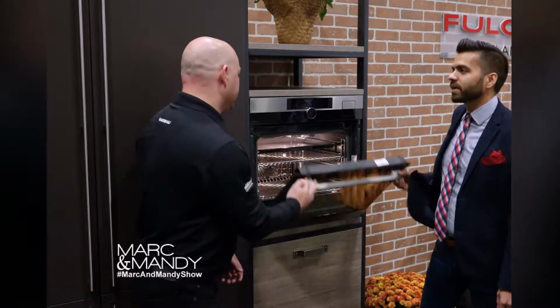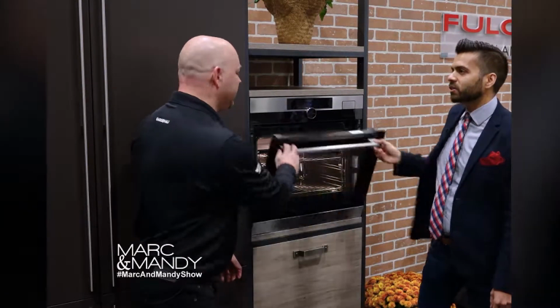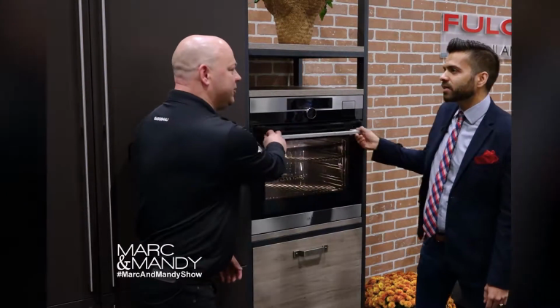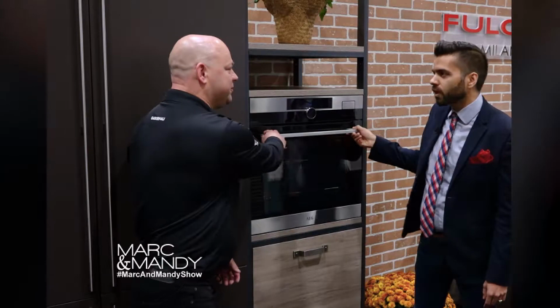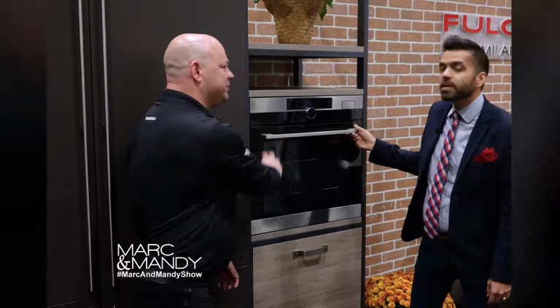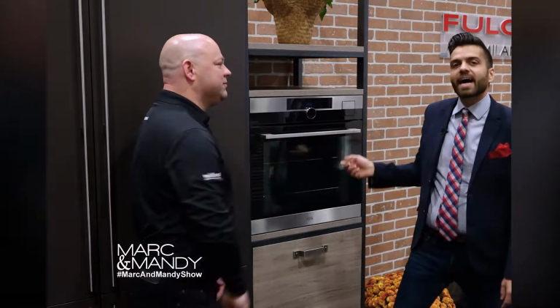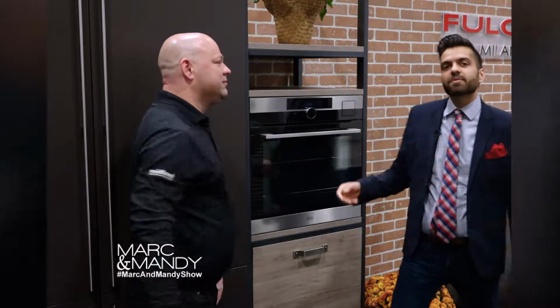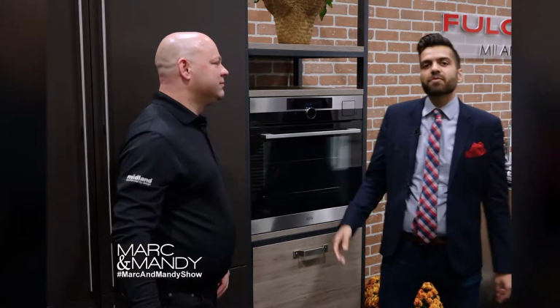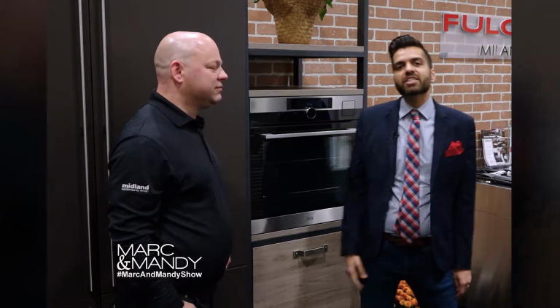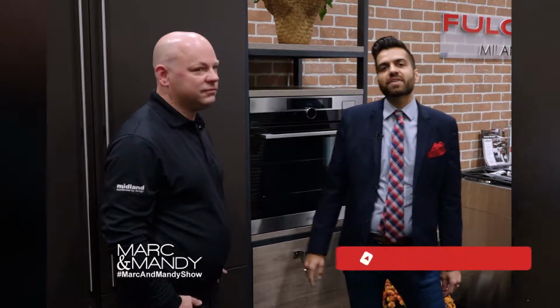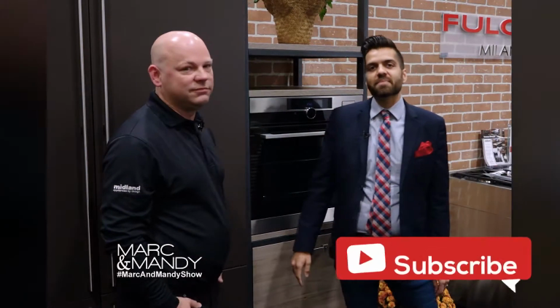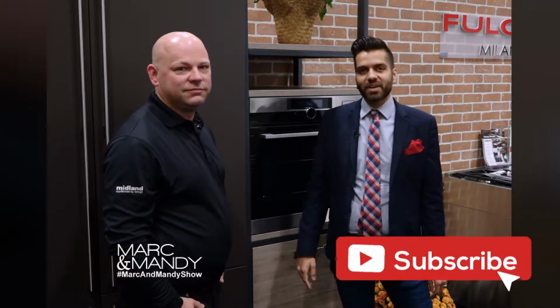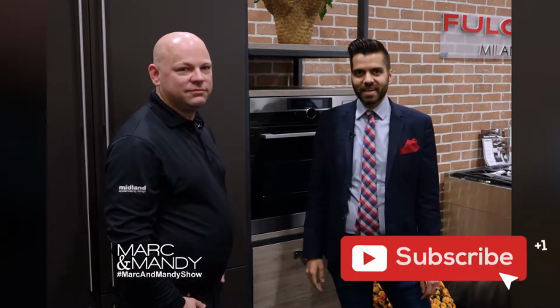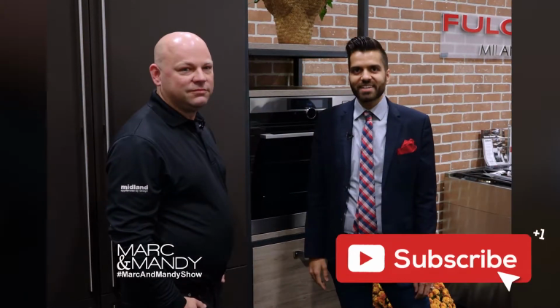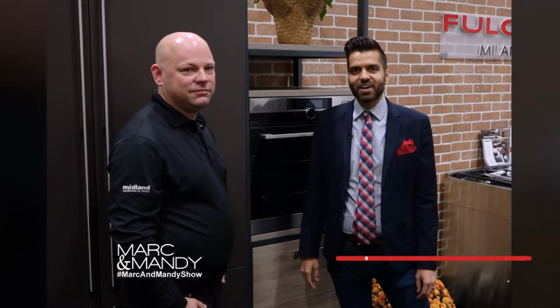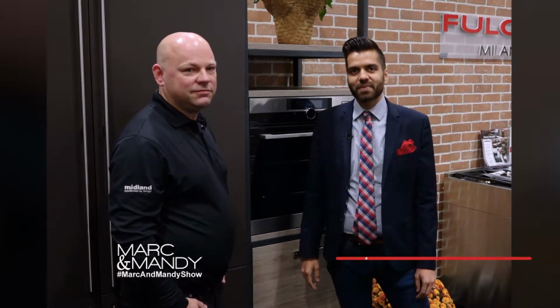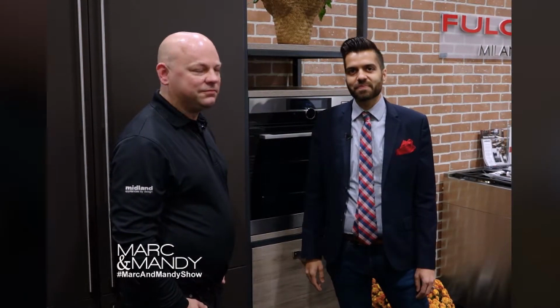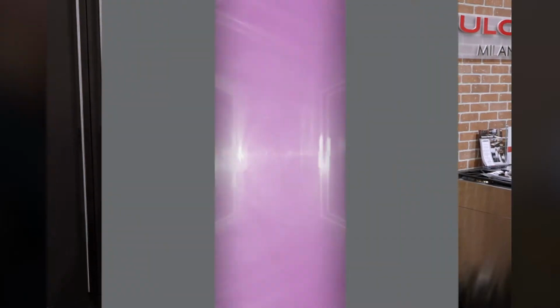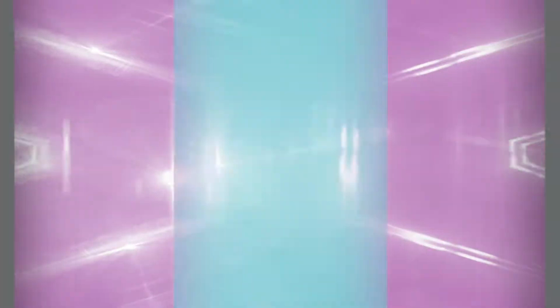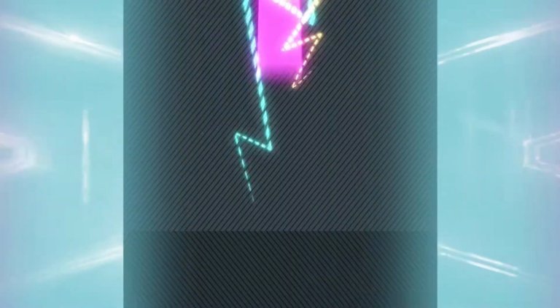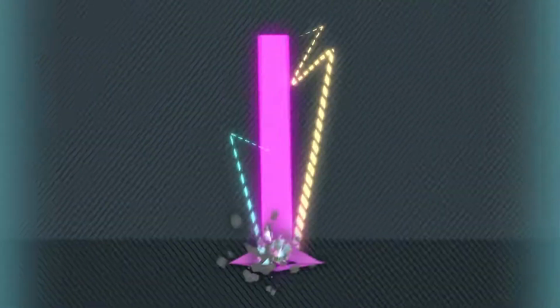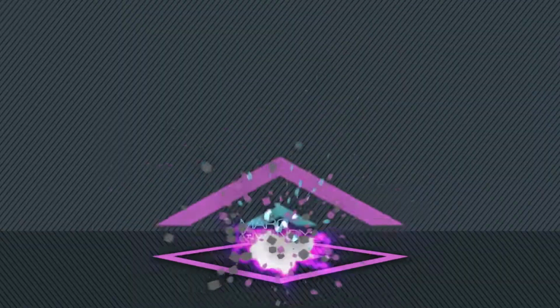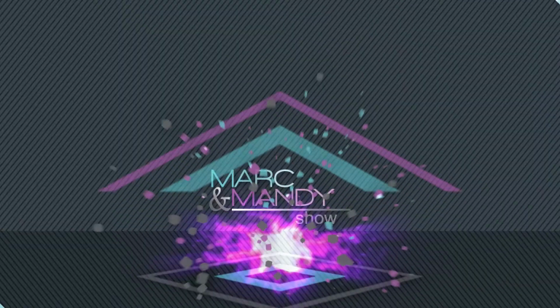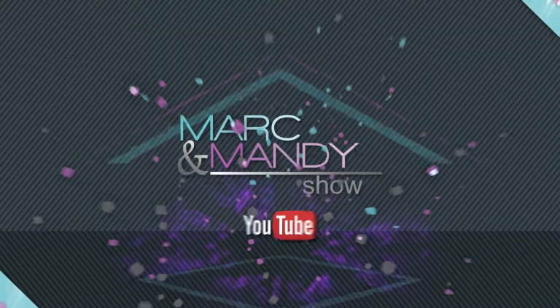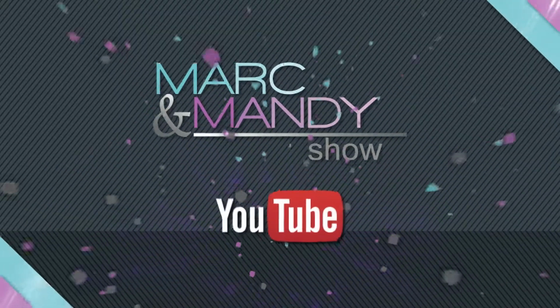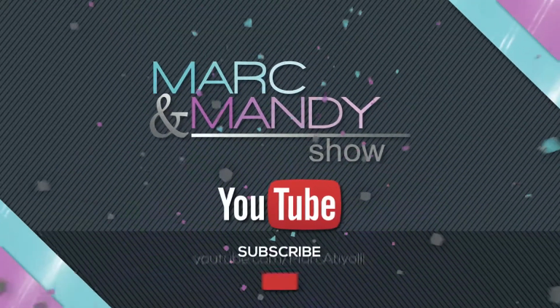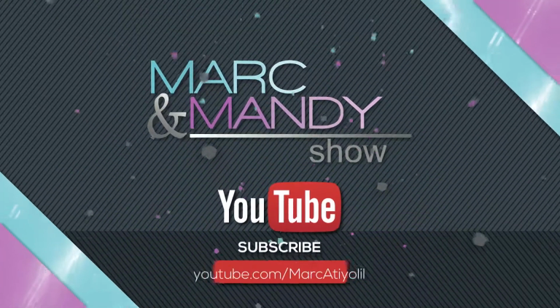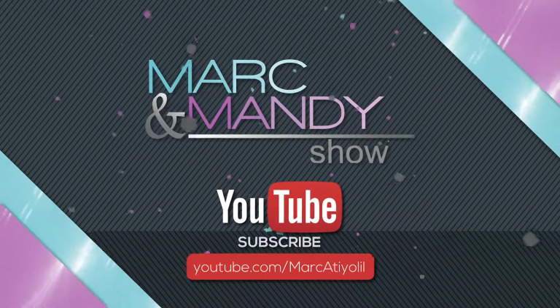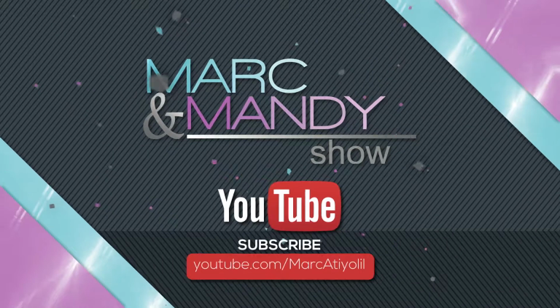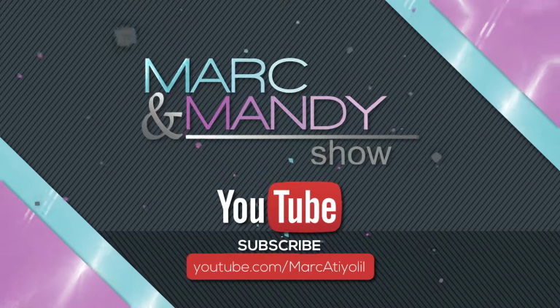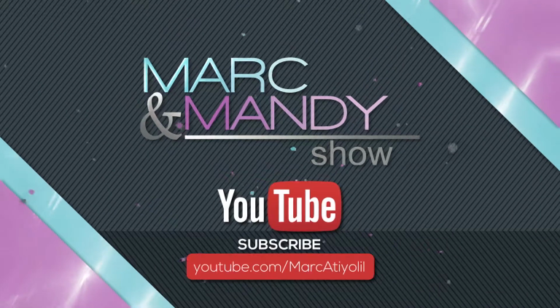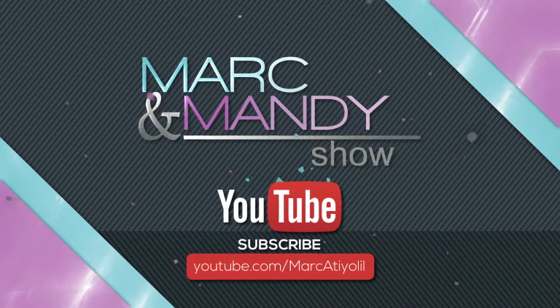Well, thanks so much, Rob. For more information, you can visit markandmandi.com. Thanks for watching The Mark and Mandy Show.